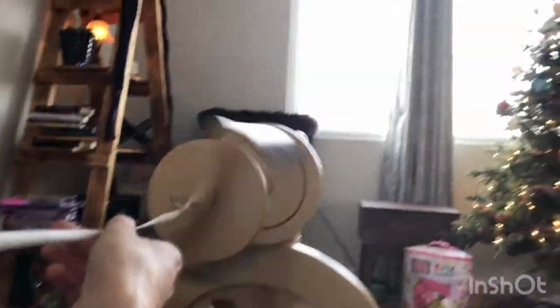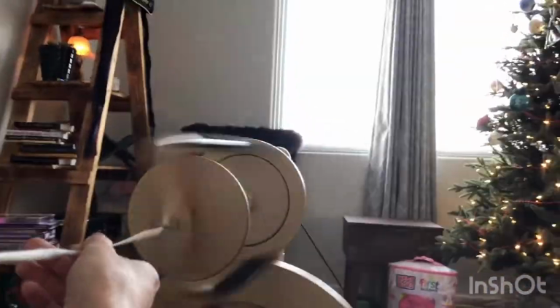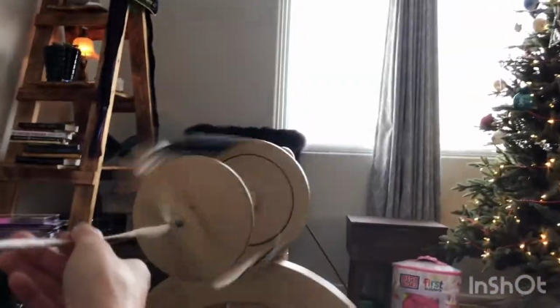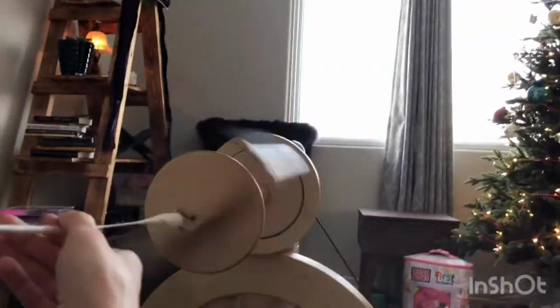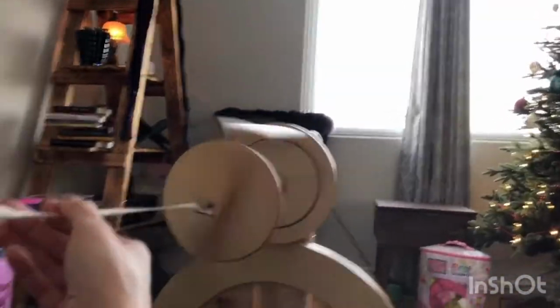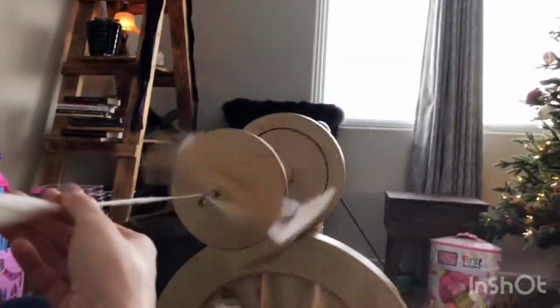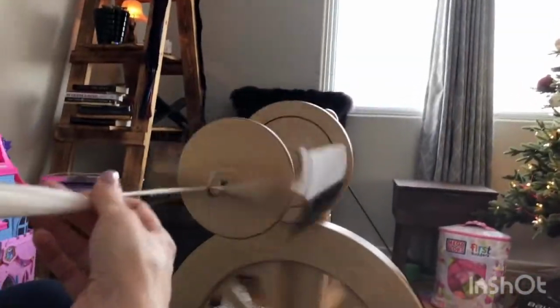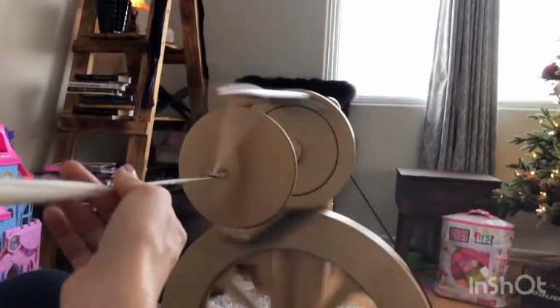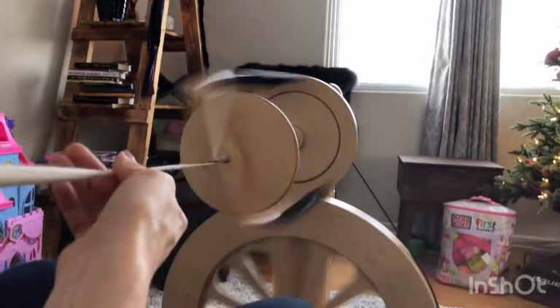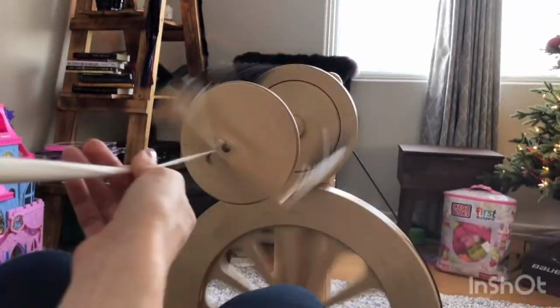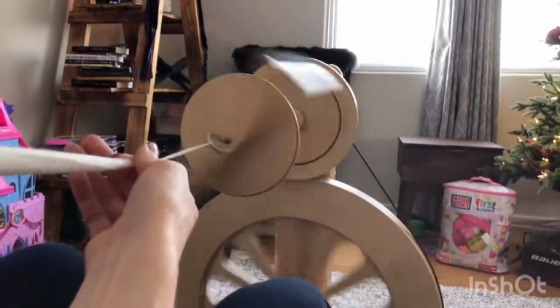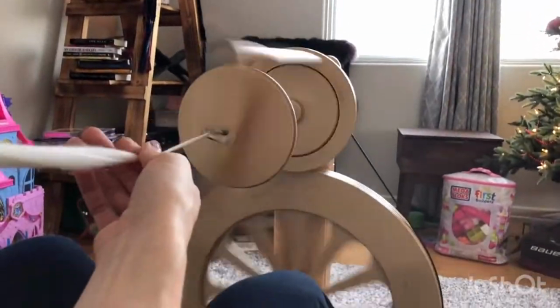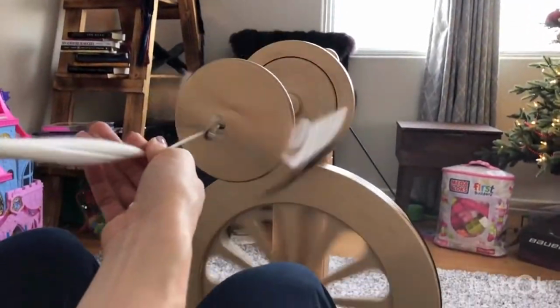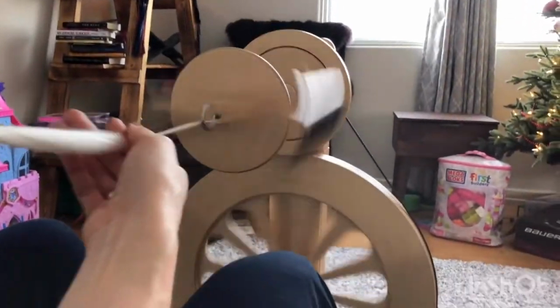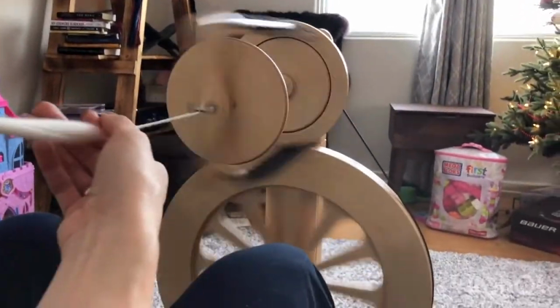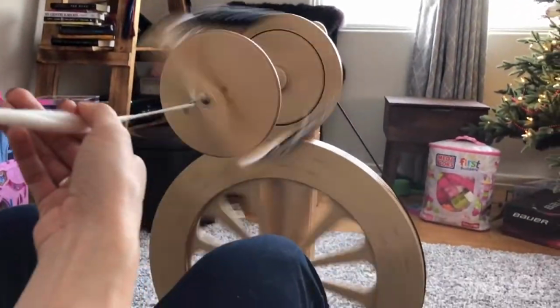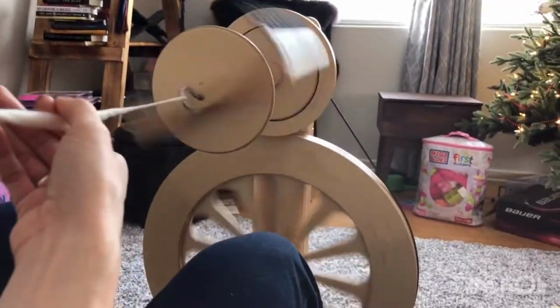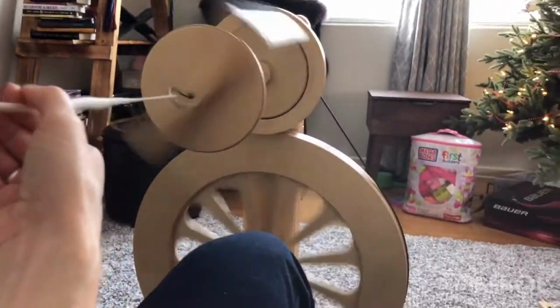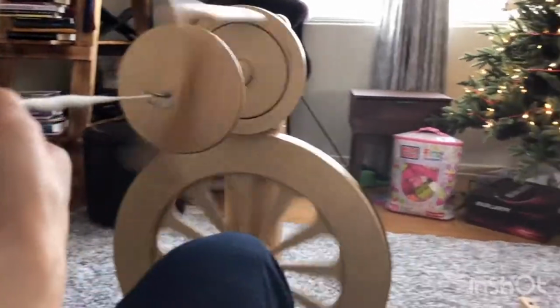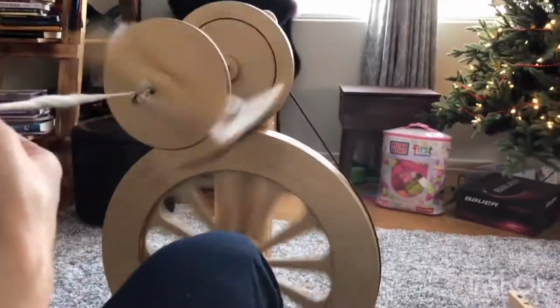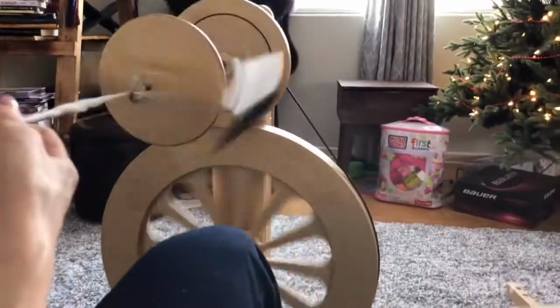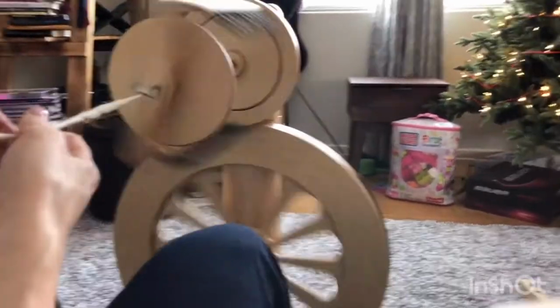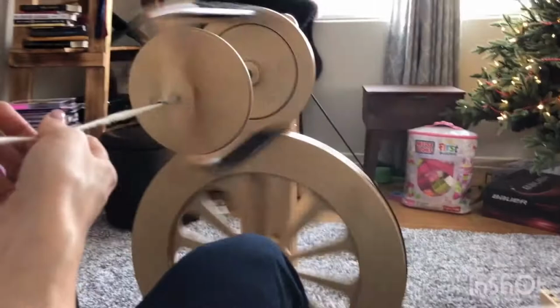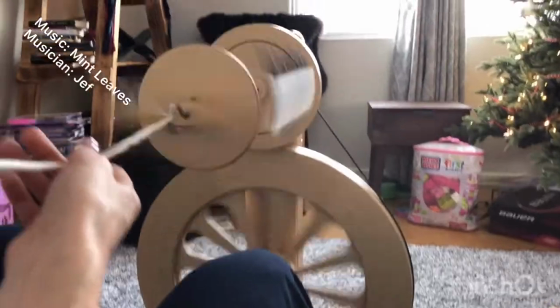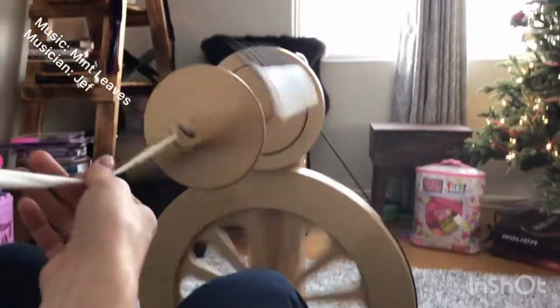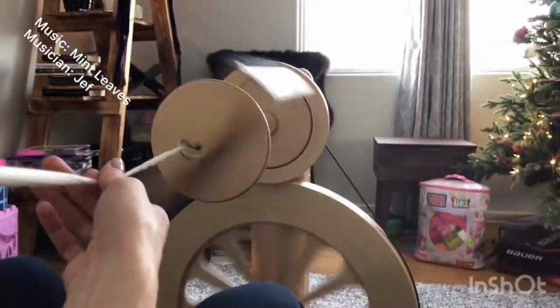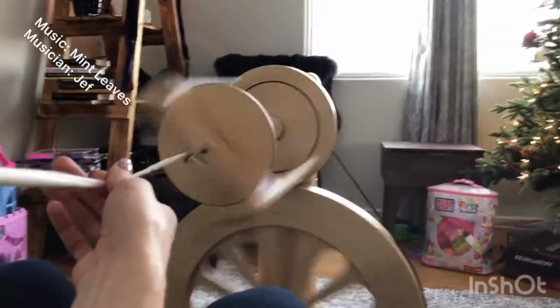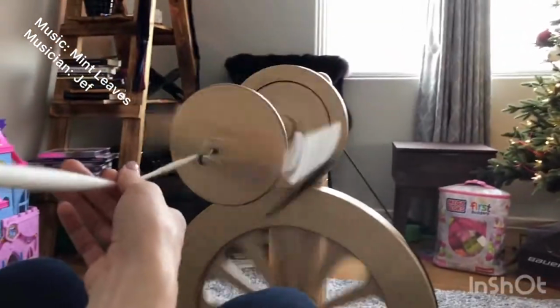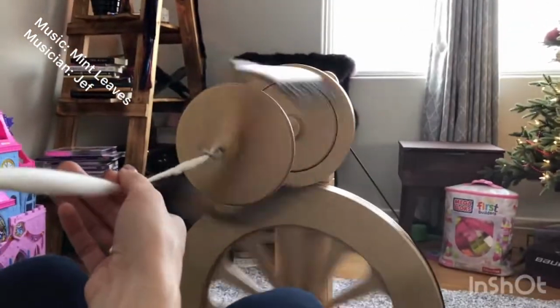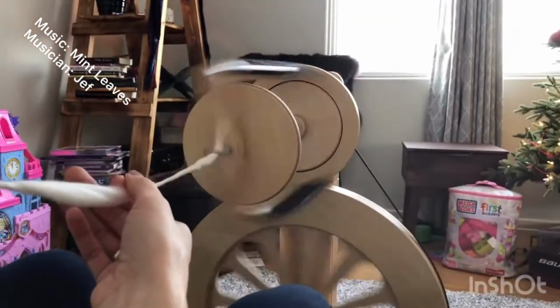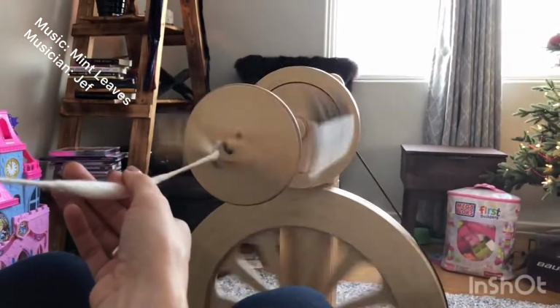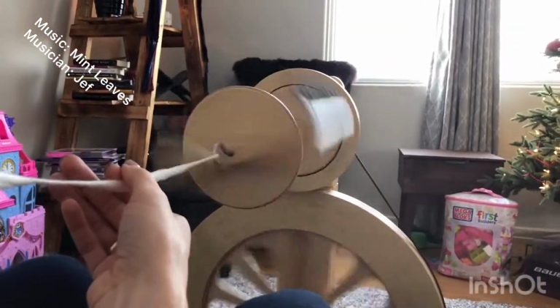It's kind of fun the way some of these thick parts kind of spin really fast.